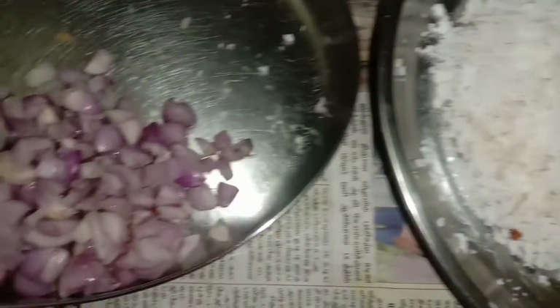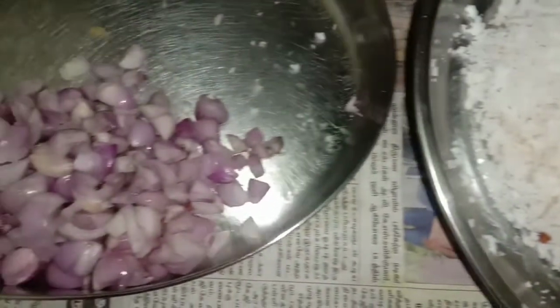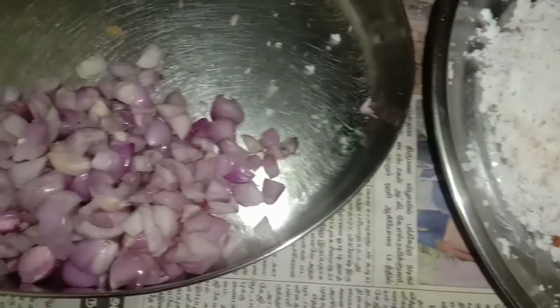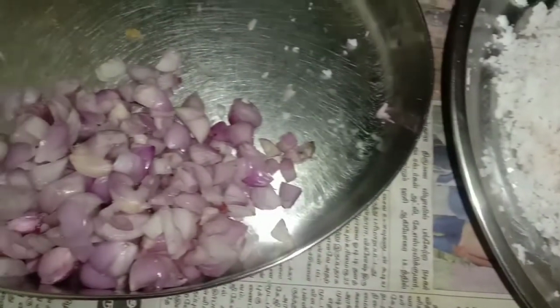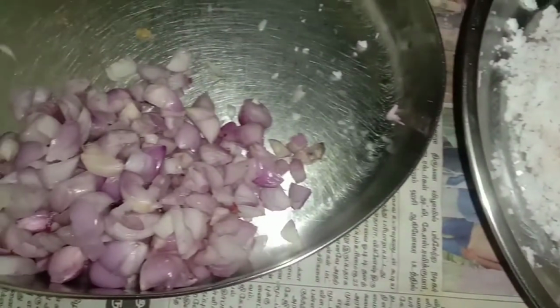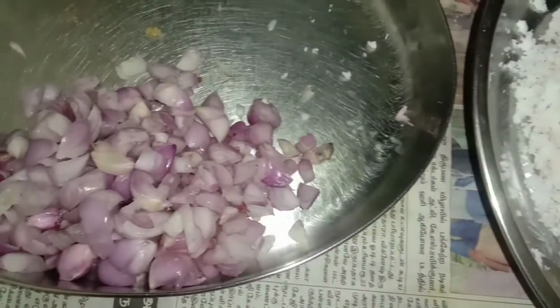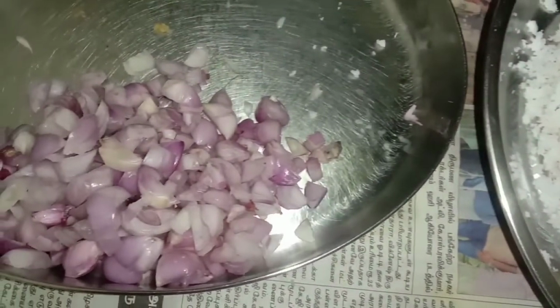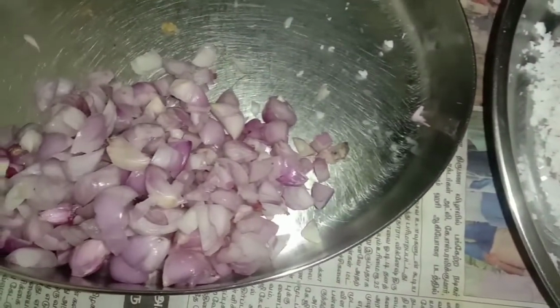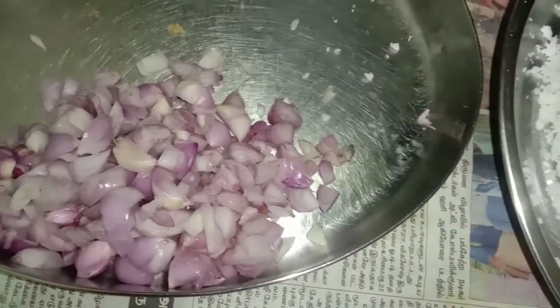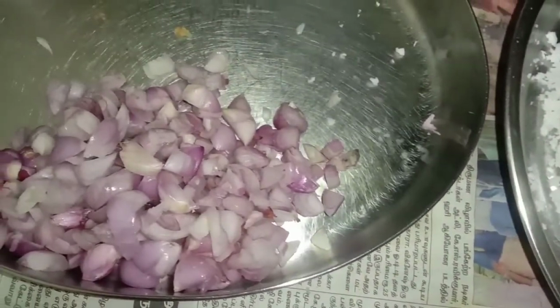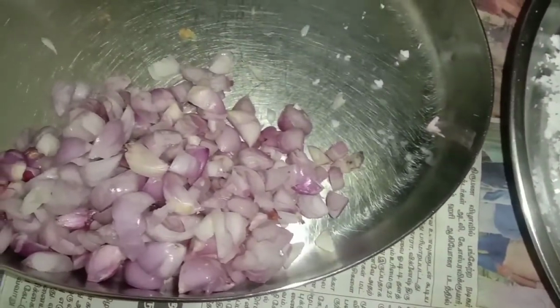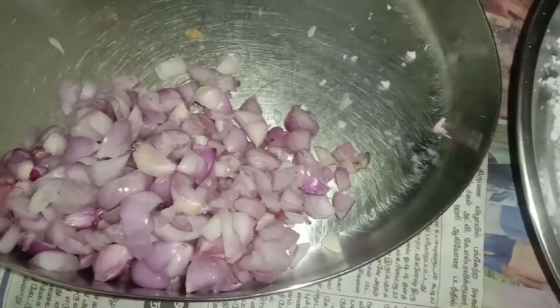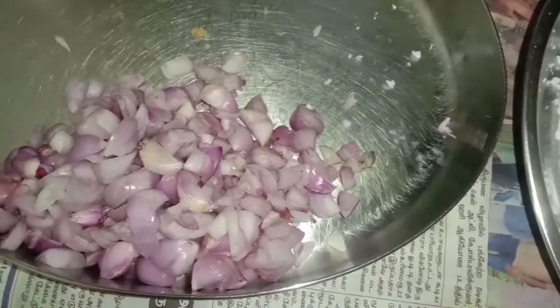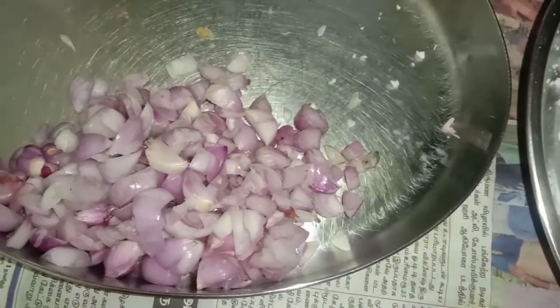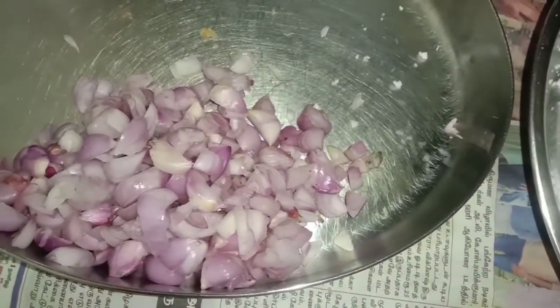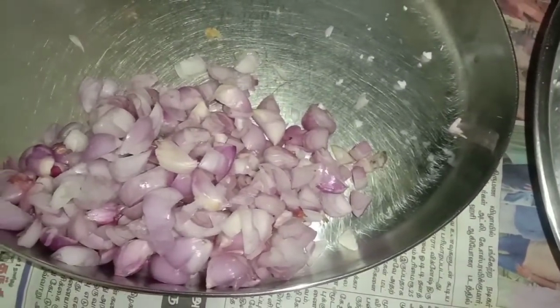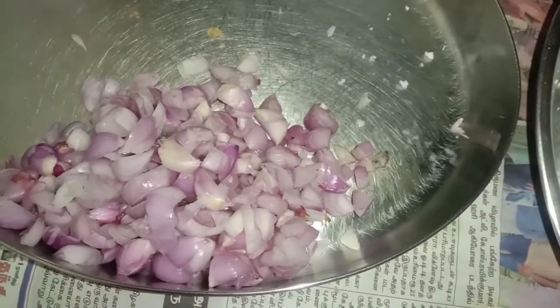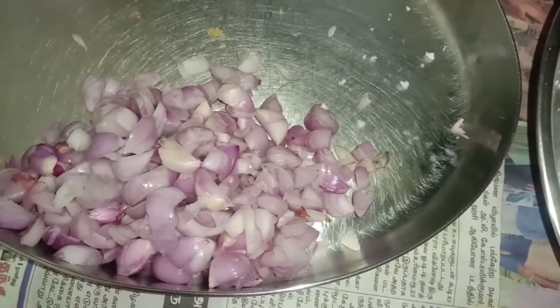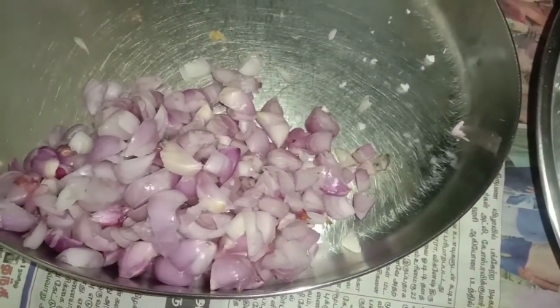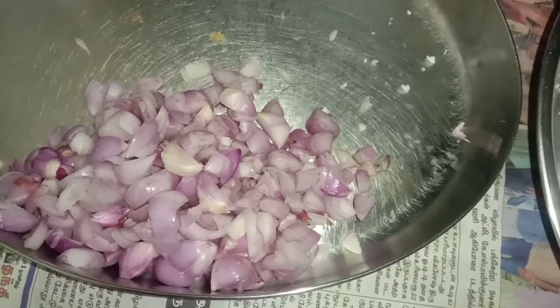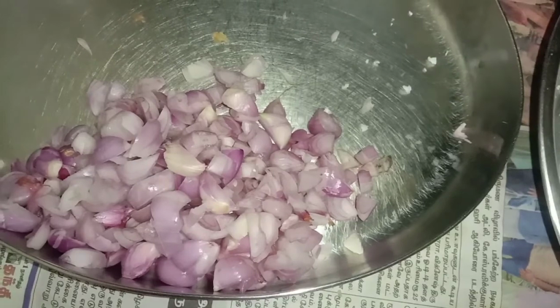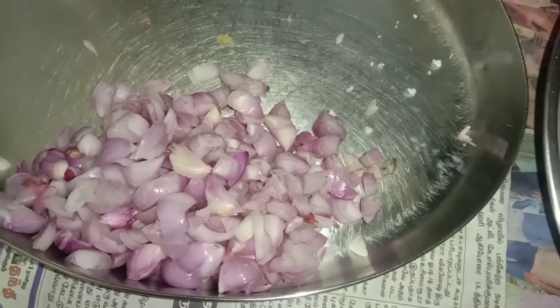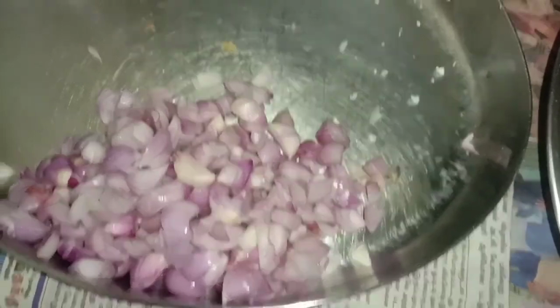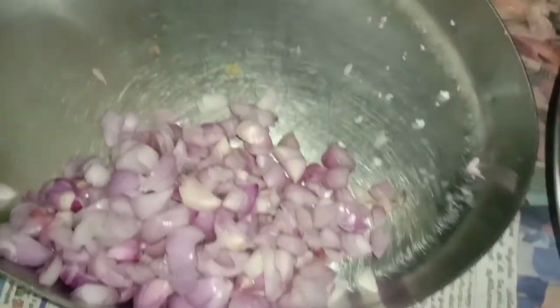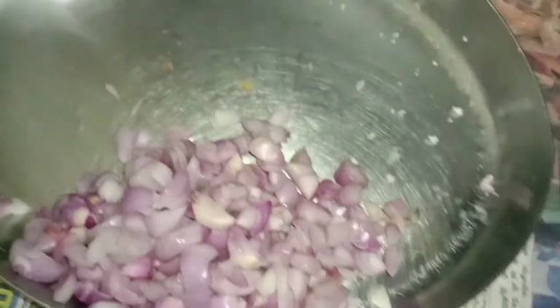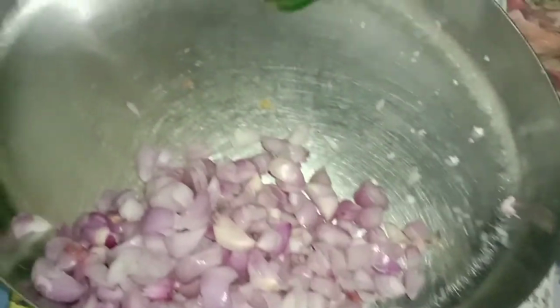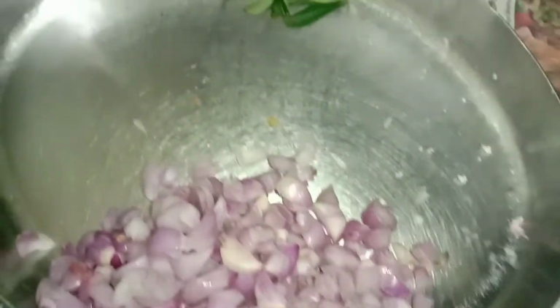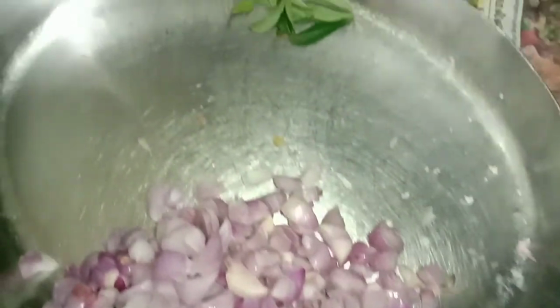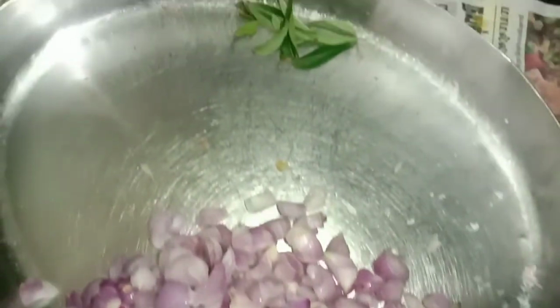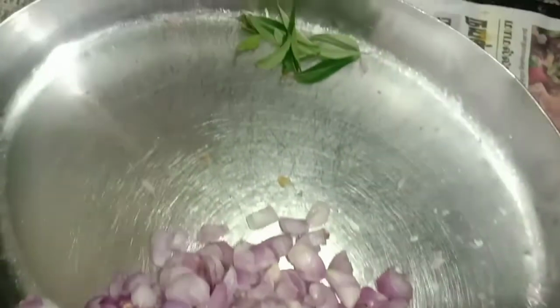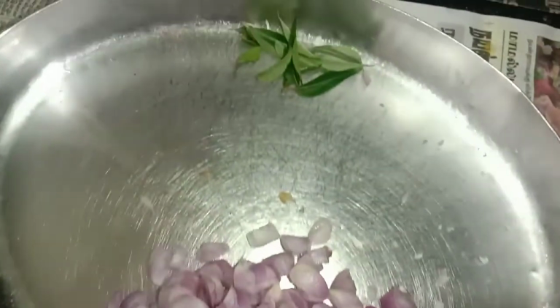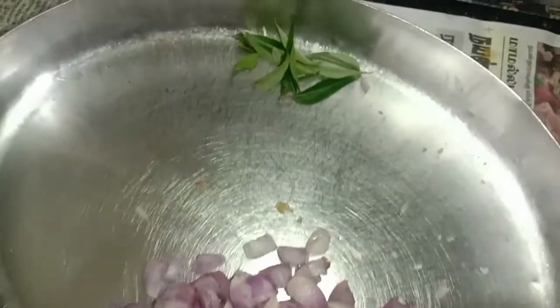You will be working with a tray of 3 eggs. Take a small bowl. Take a cup.